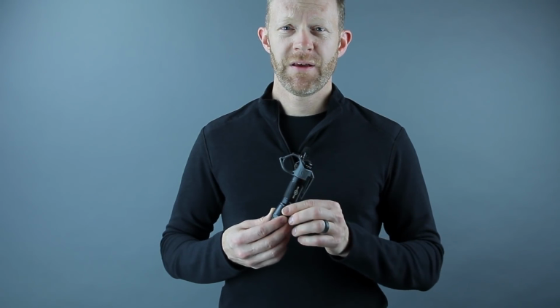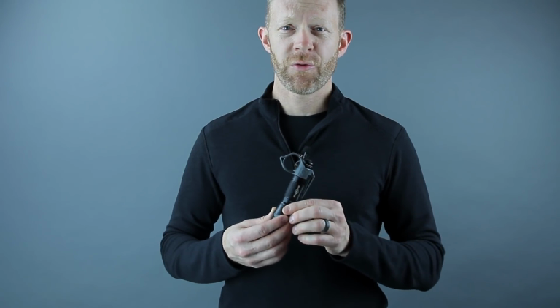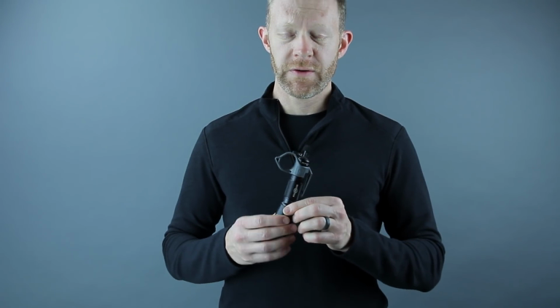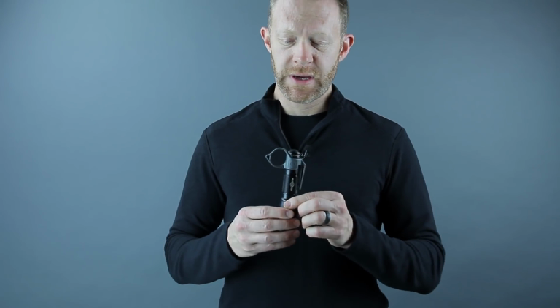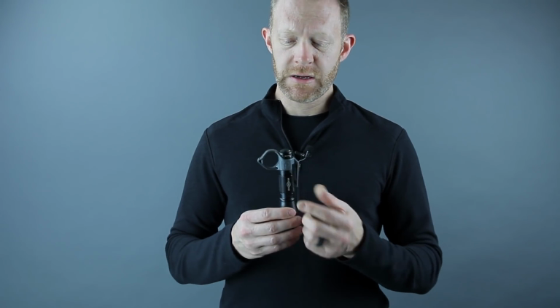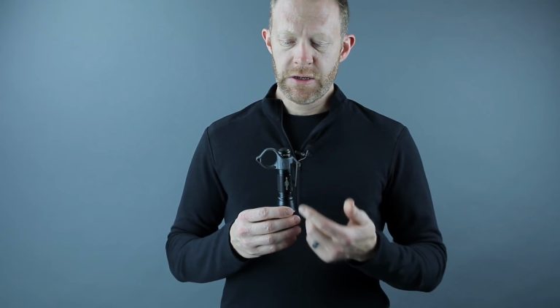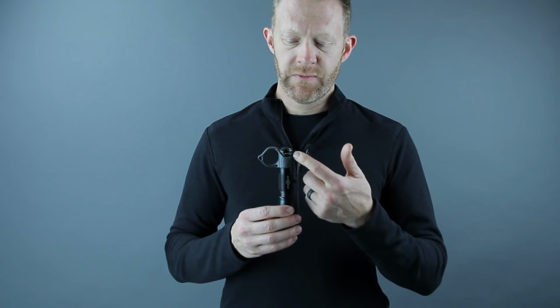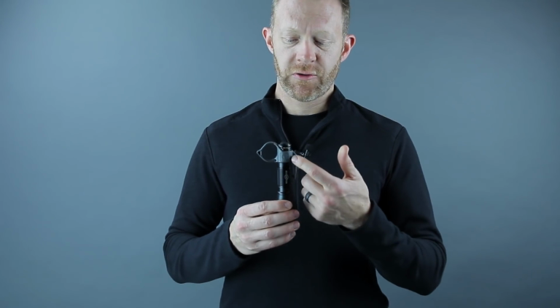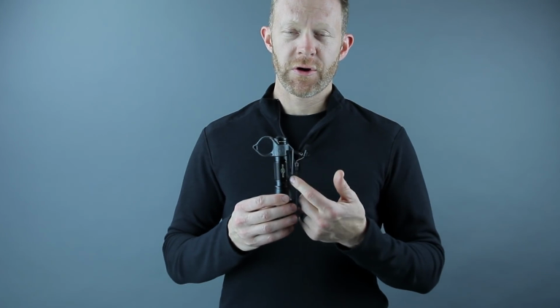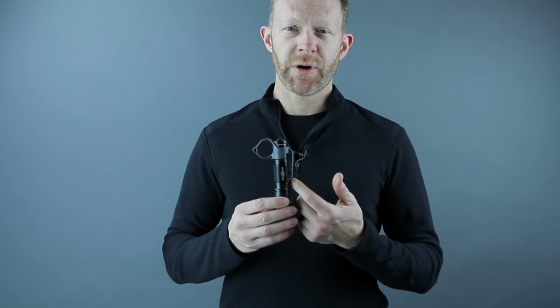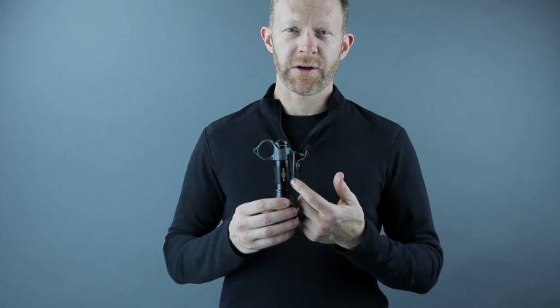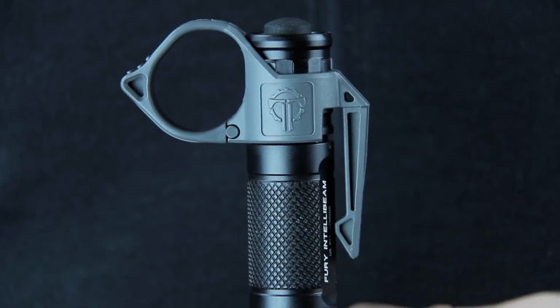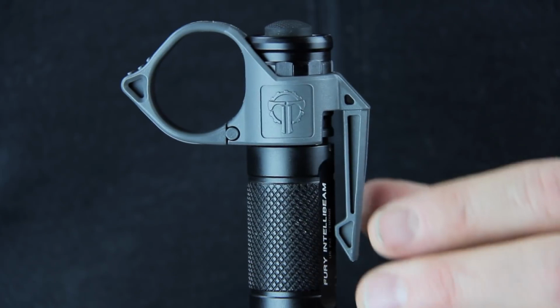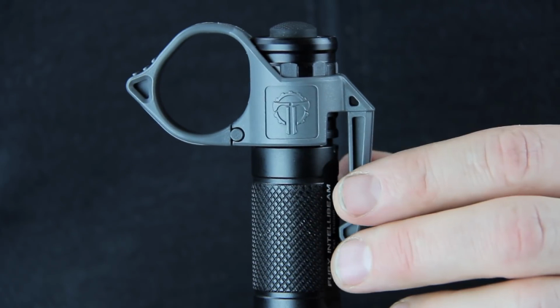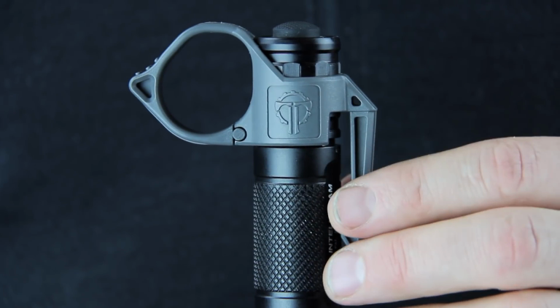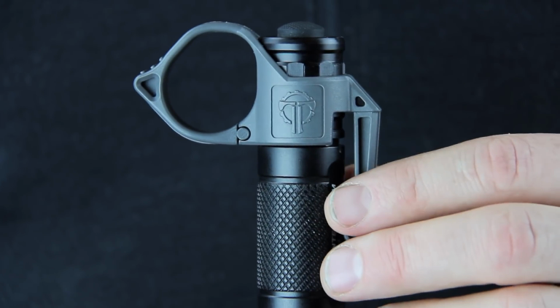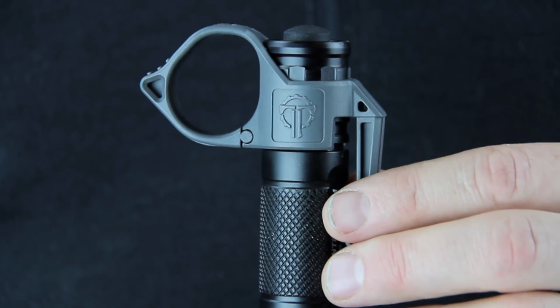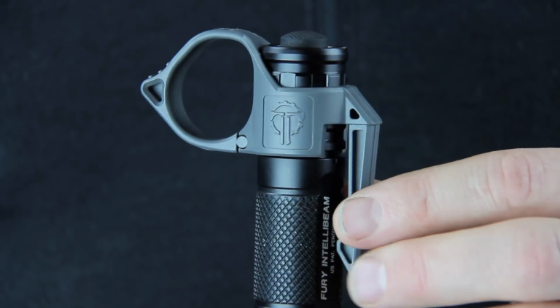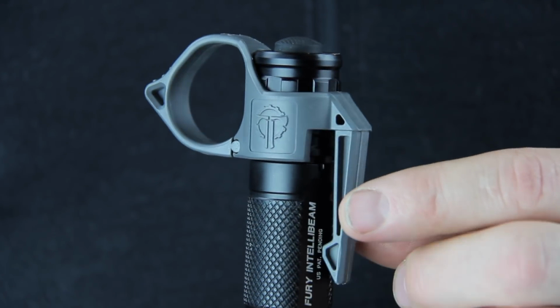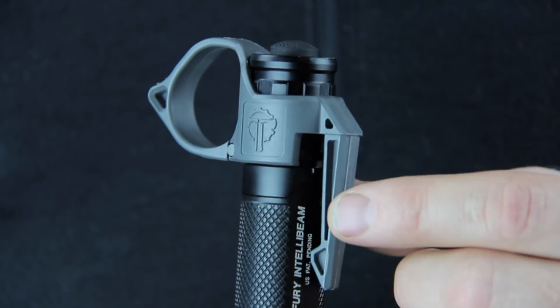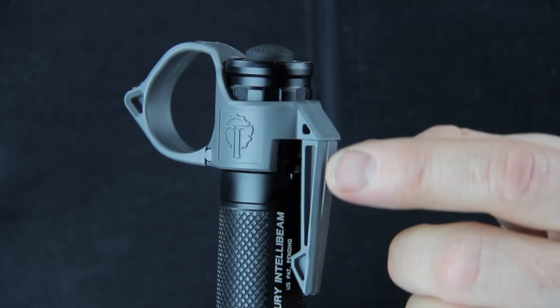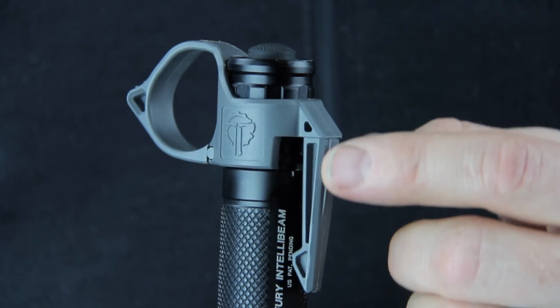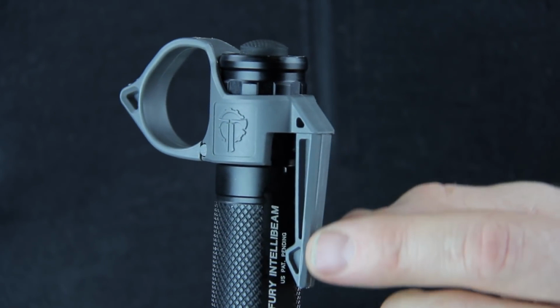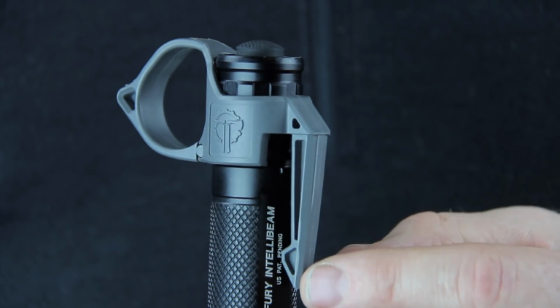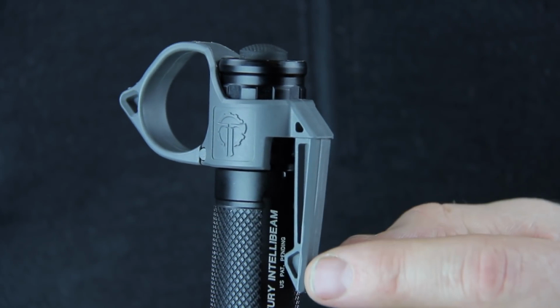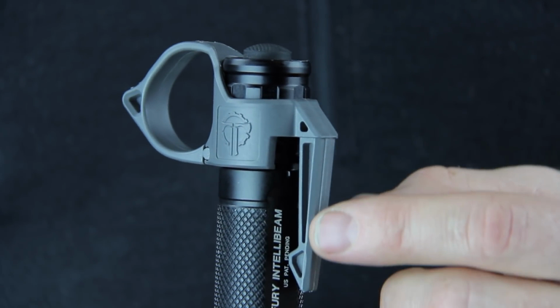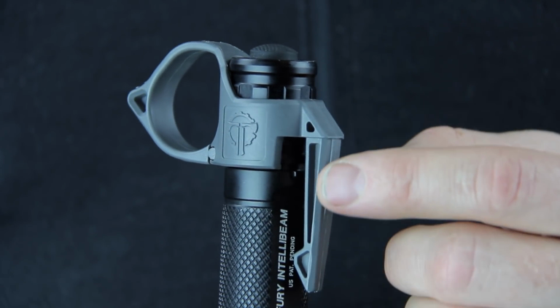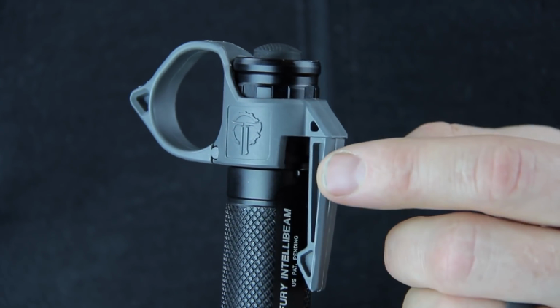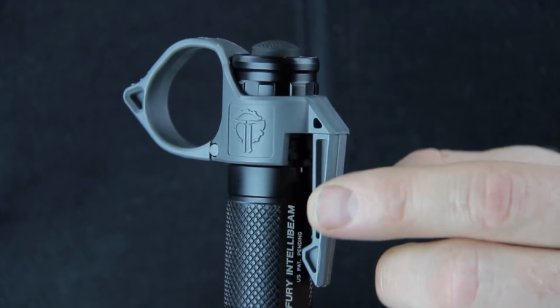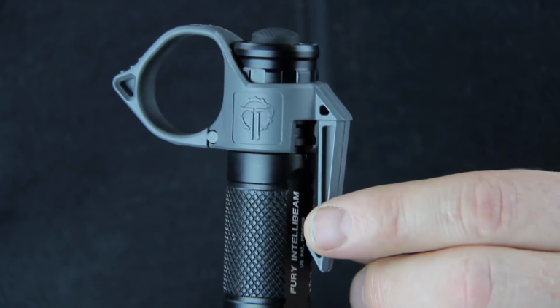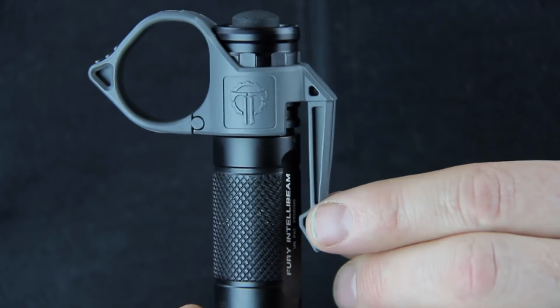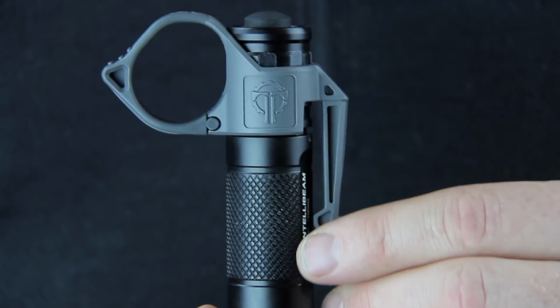Right off the bat, we've got a stronger pocket clip. It's also sized such that it will work really well on MOLLE and PALS webbing as well.